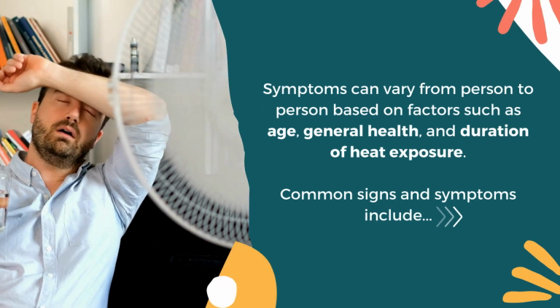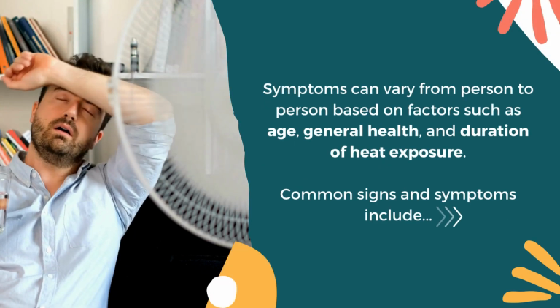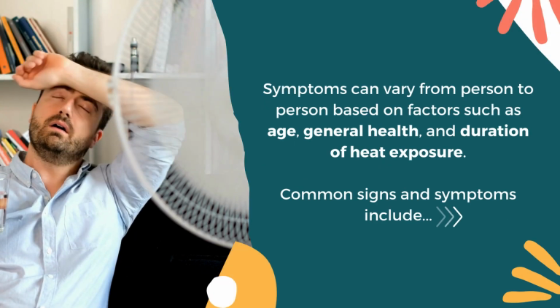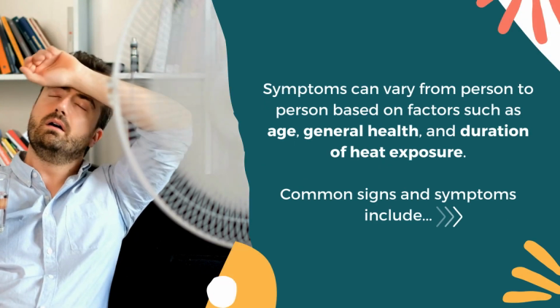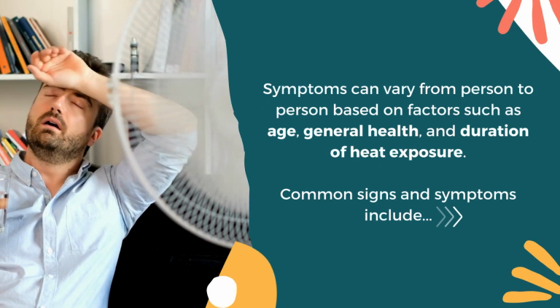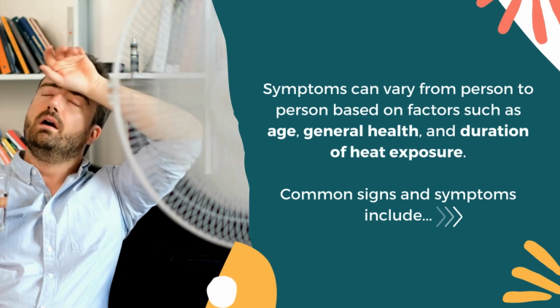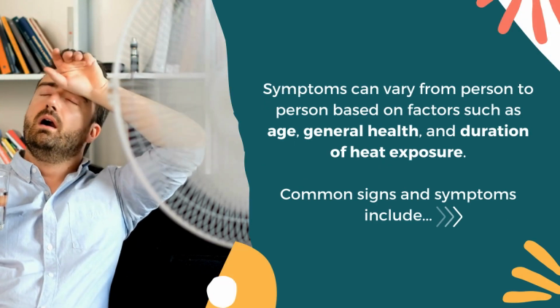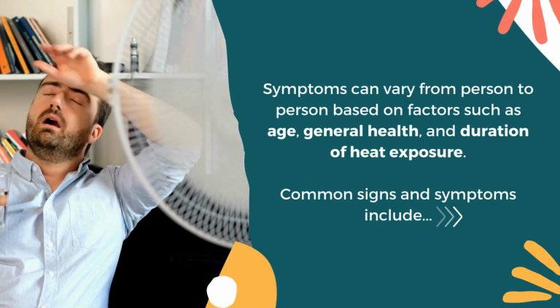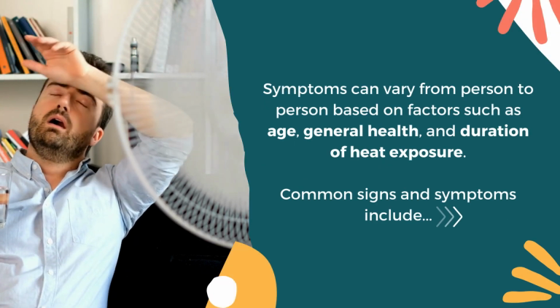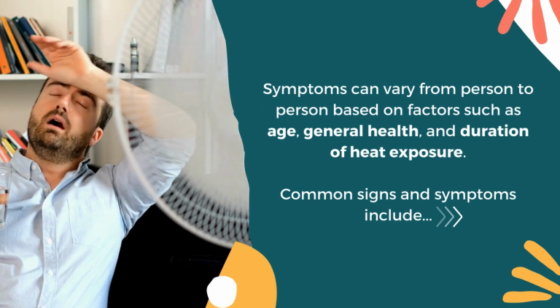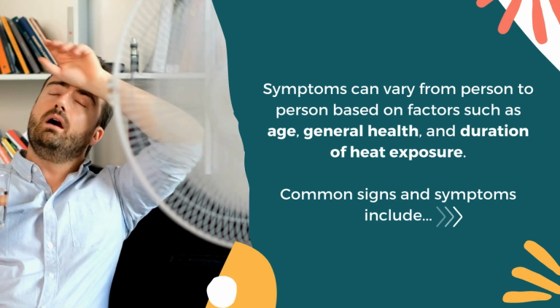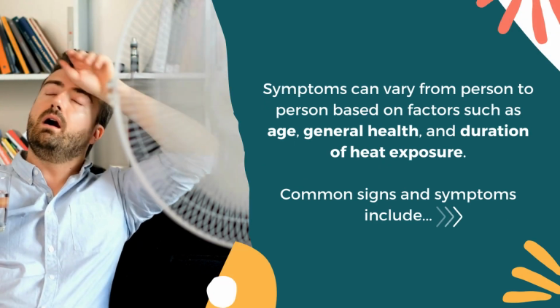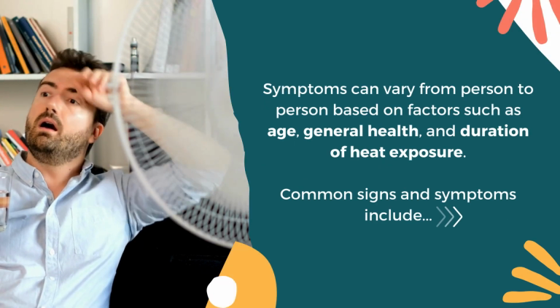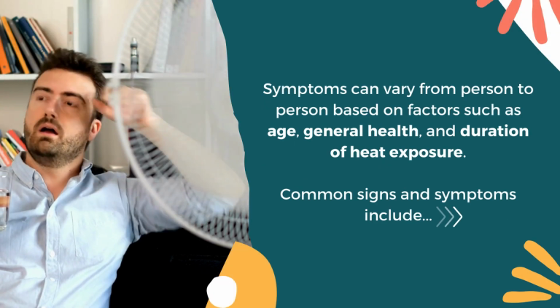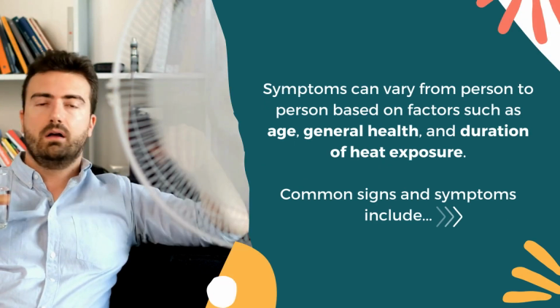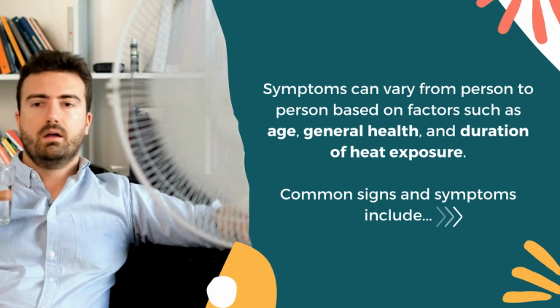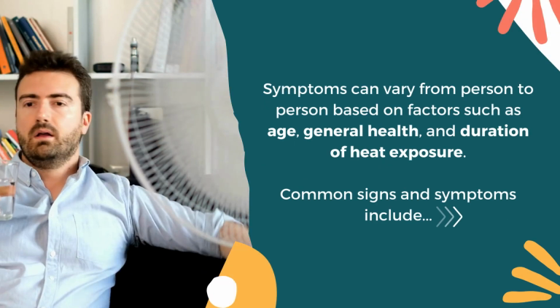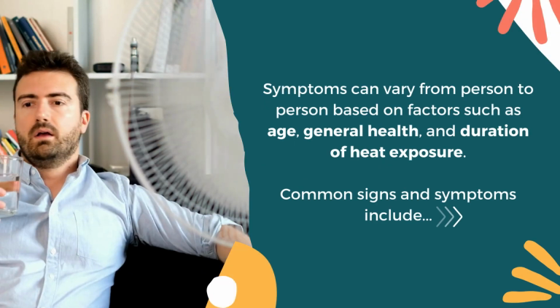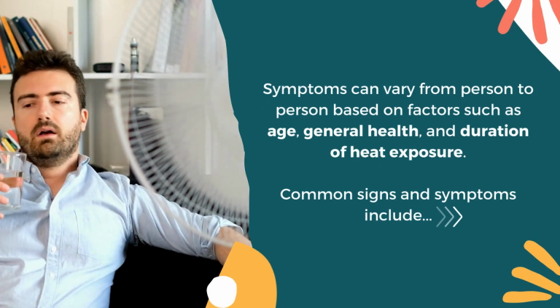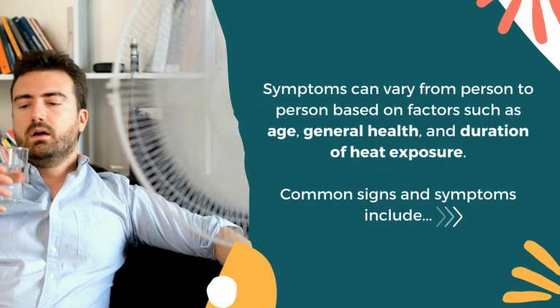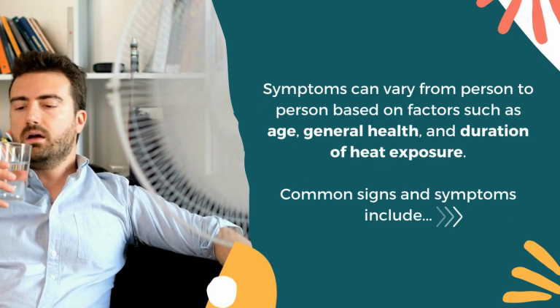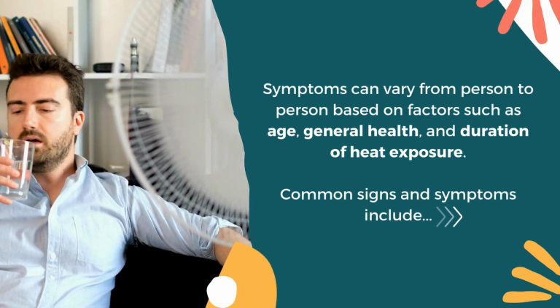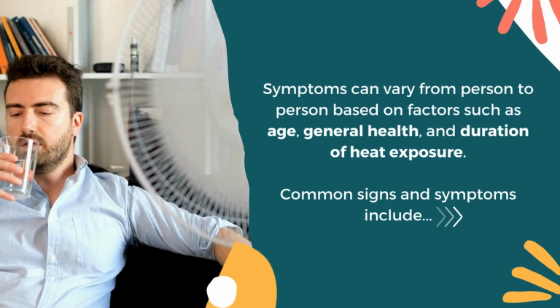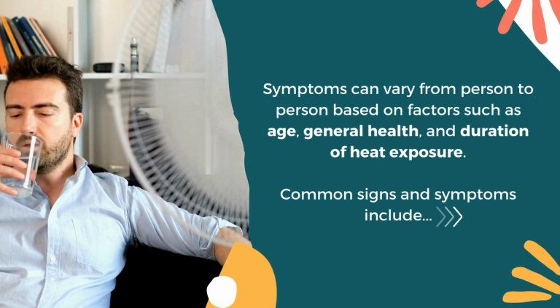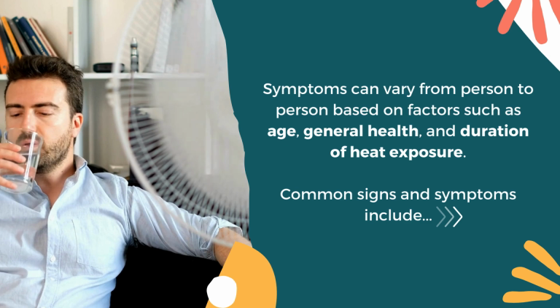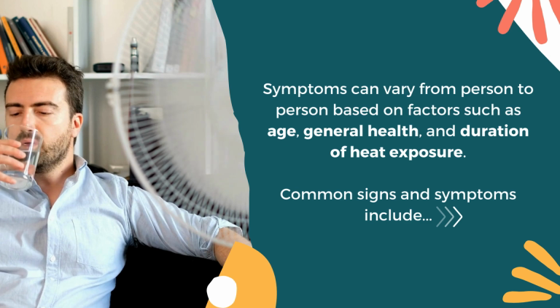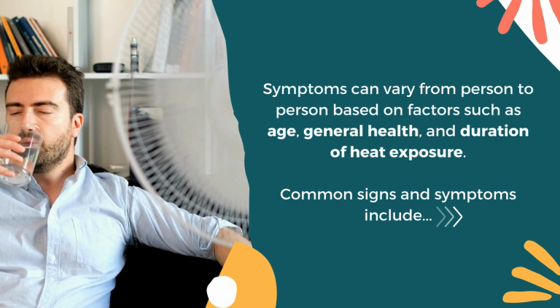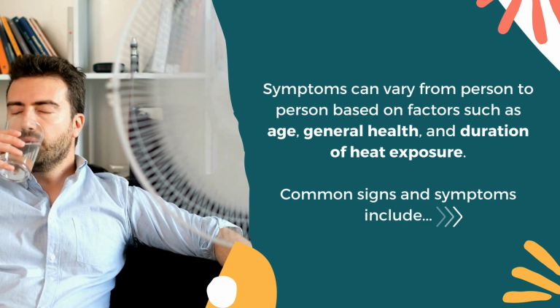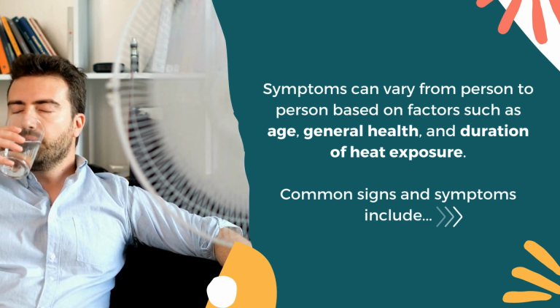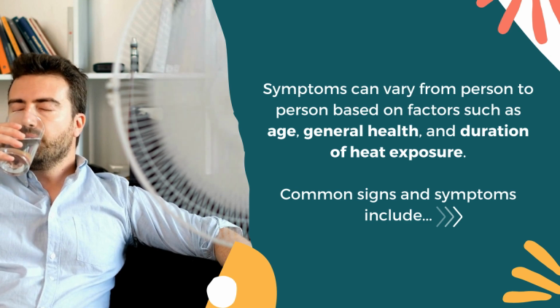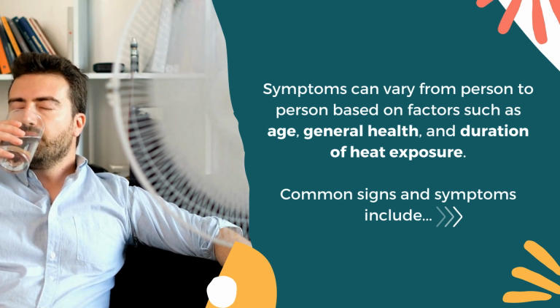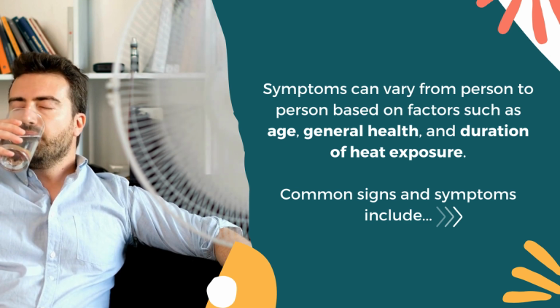Symptoms can vary from person to person based on factors such as age, general health, and duration of heat exposure.